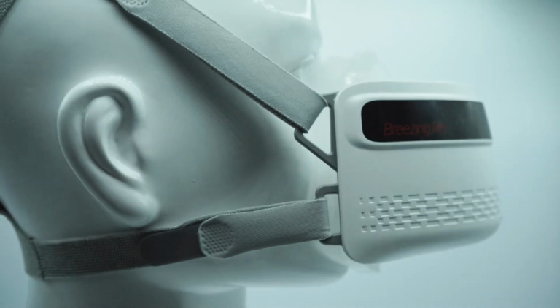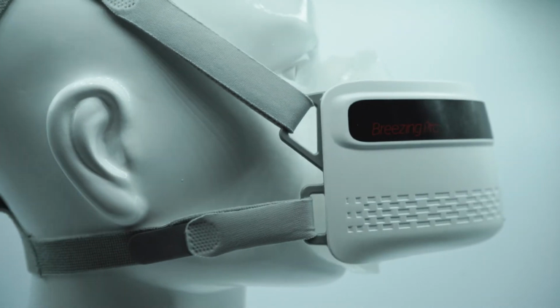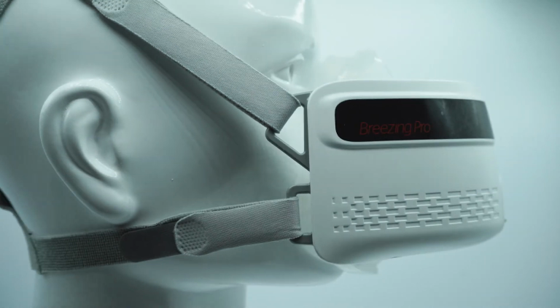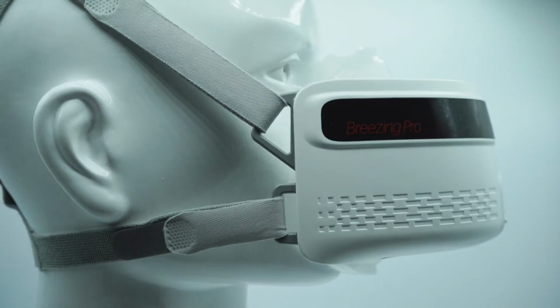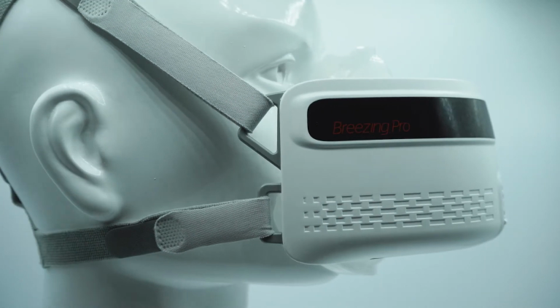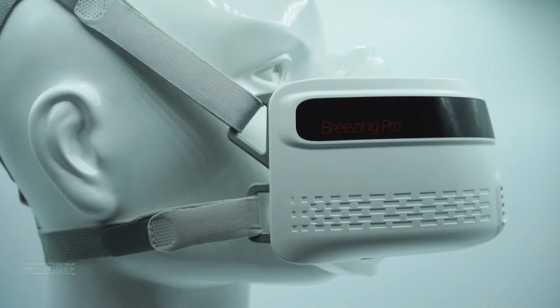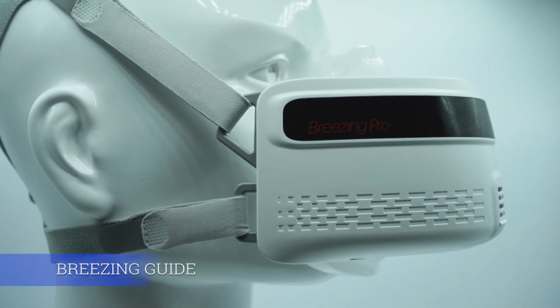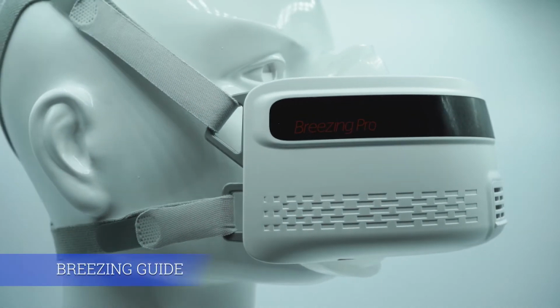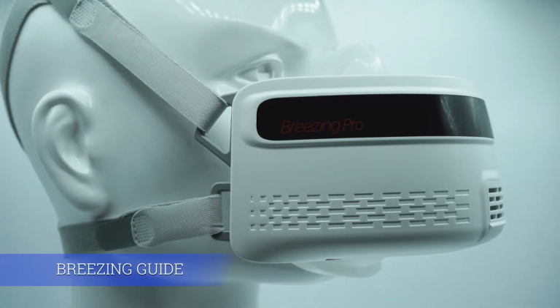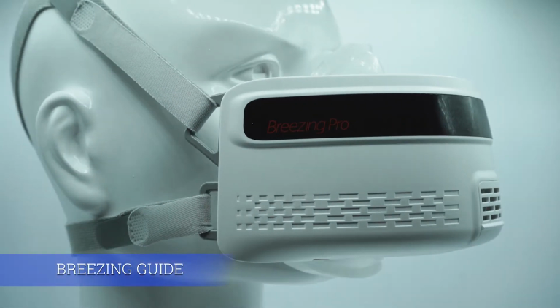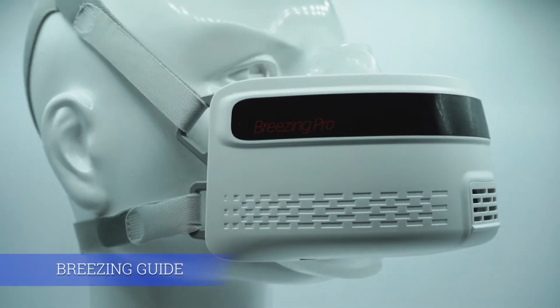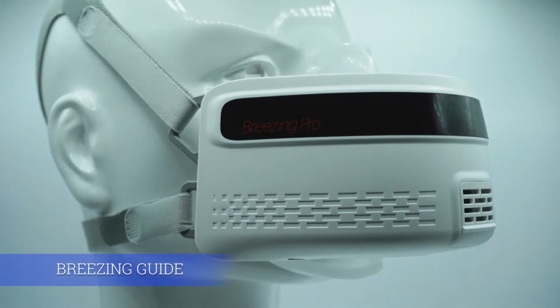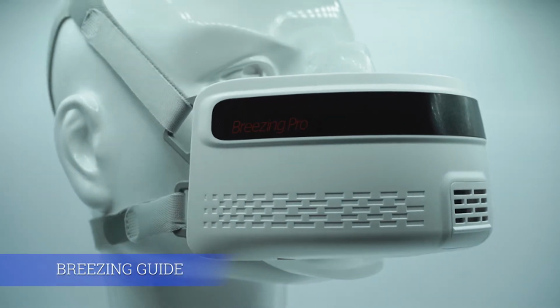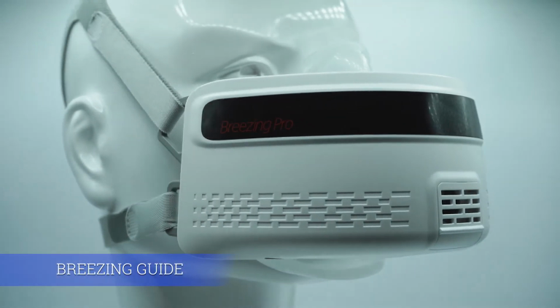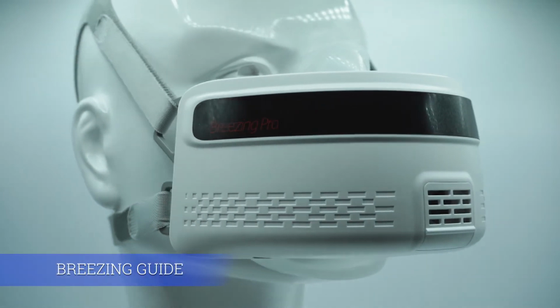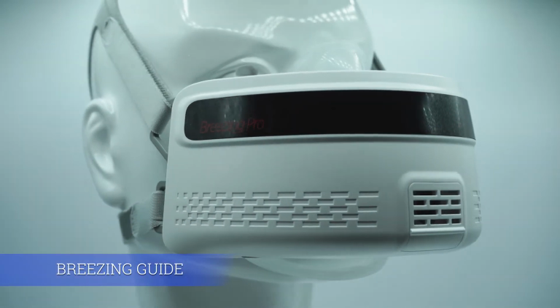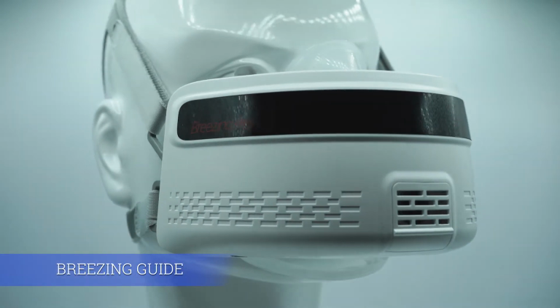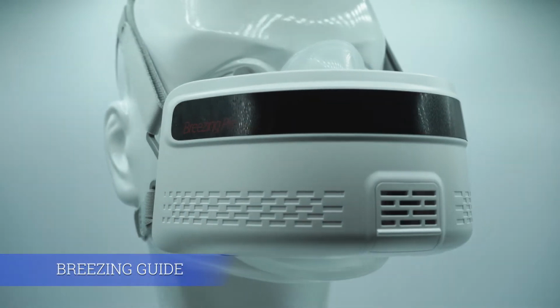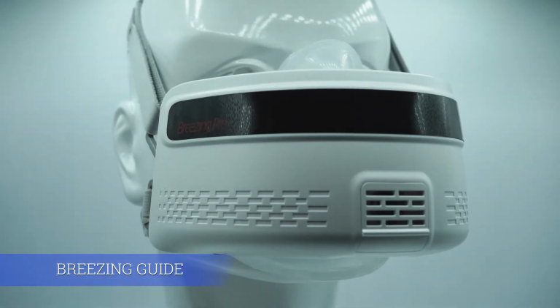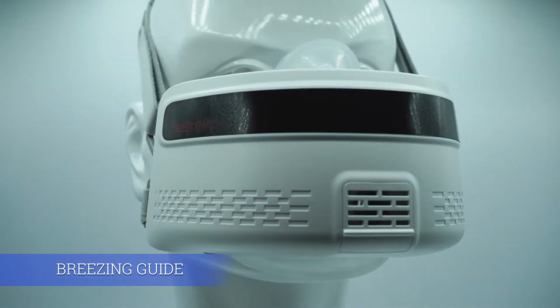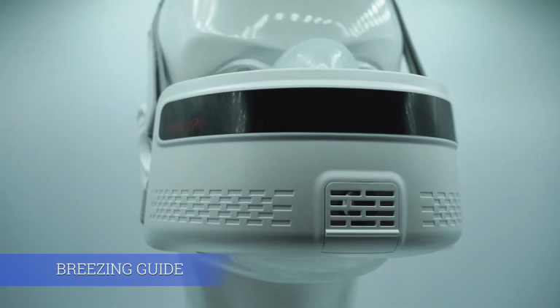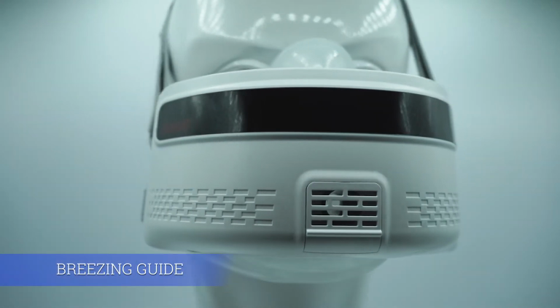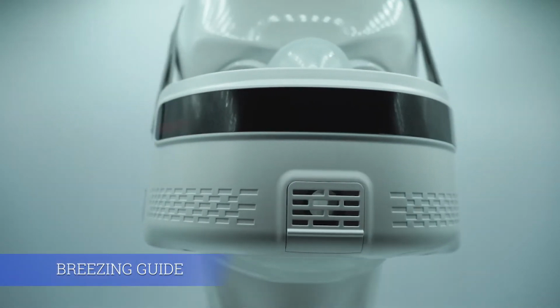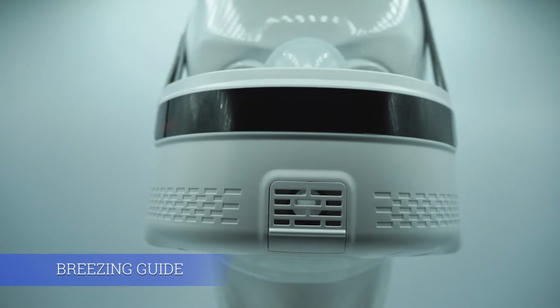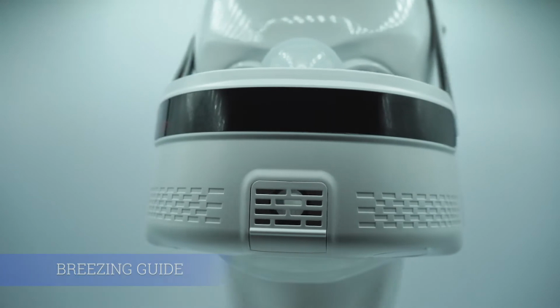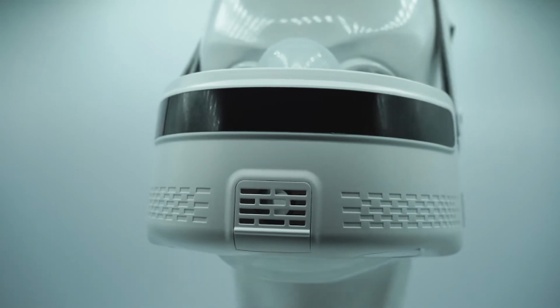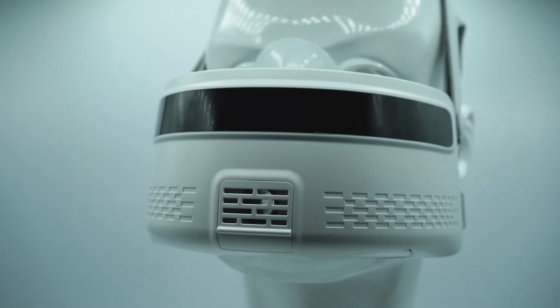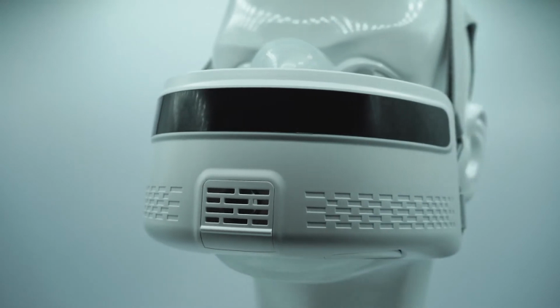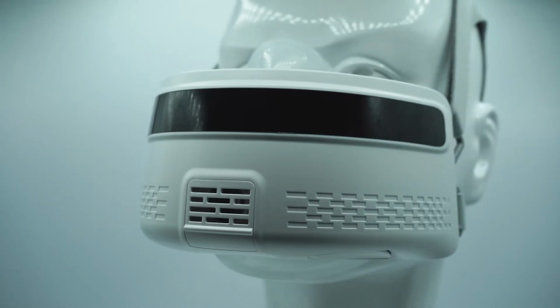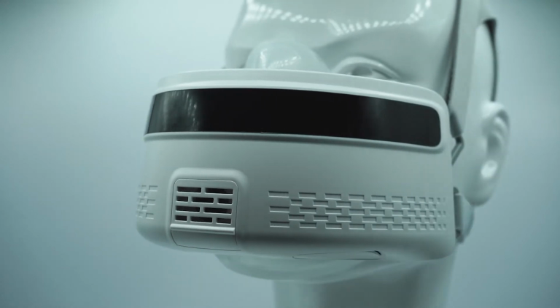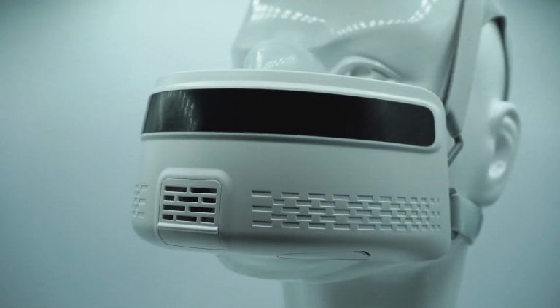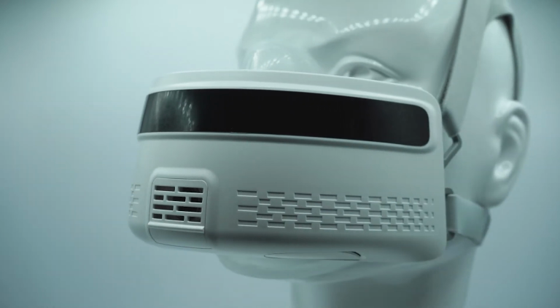Welcome to the Breezing Guide. You'll learn to measure a patient with the Breezing App and Breezing Wearable Metabolic Analyzer.